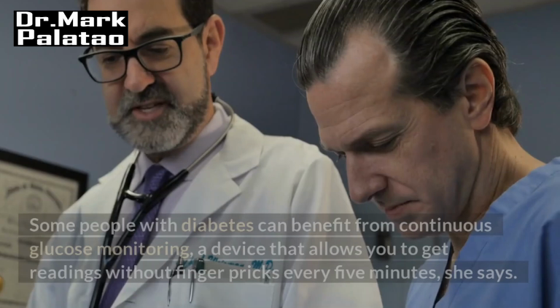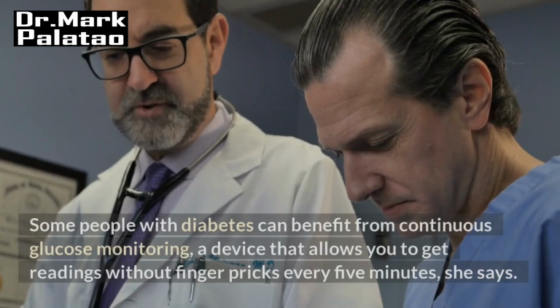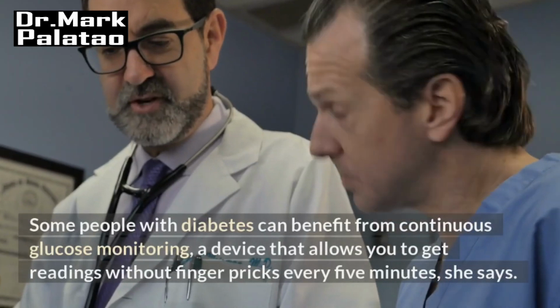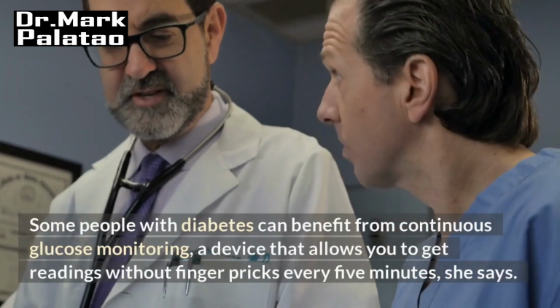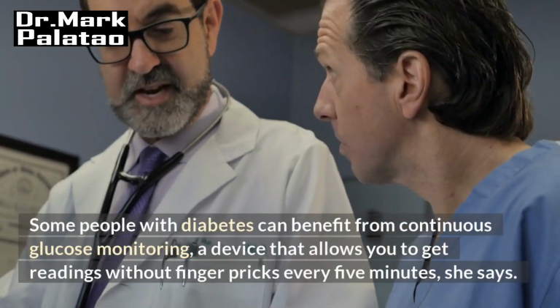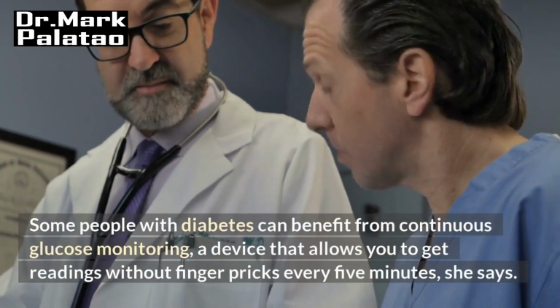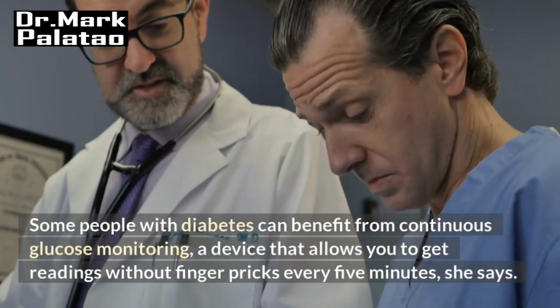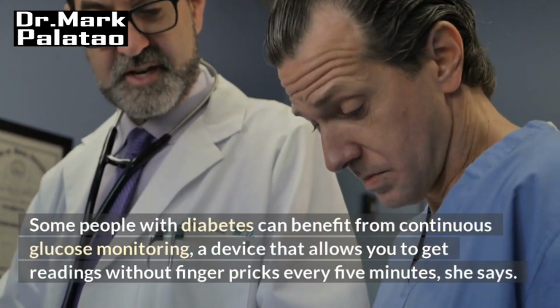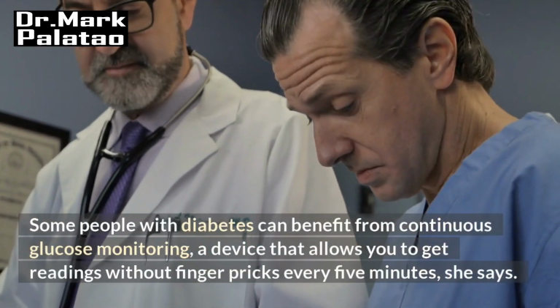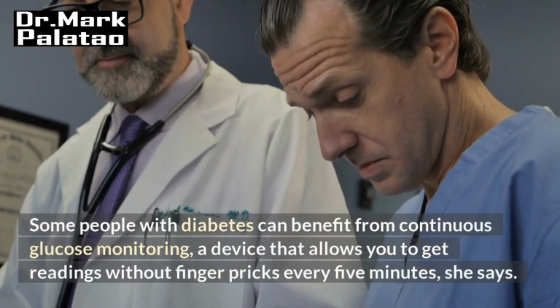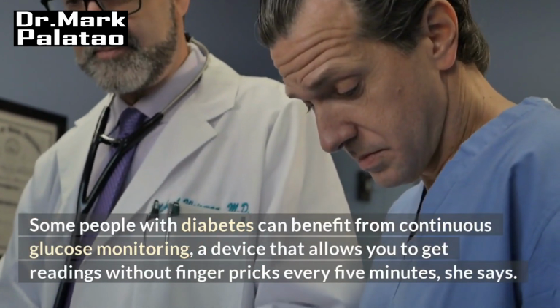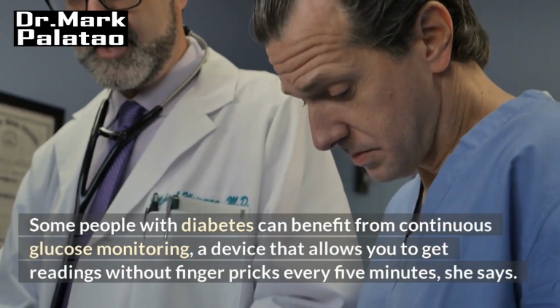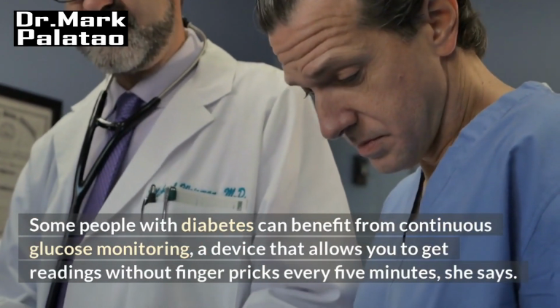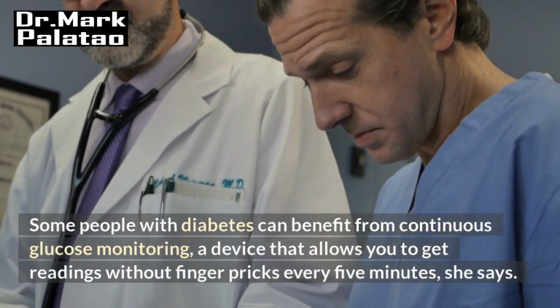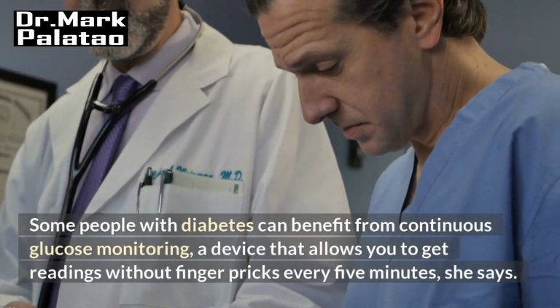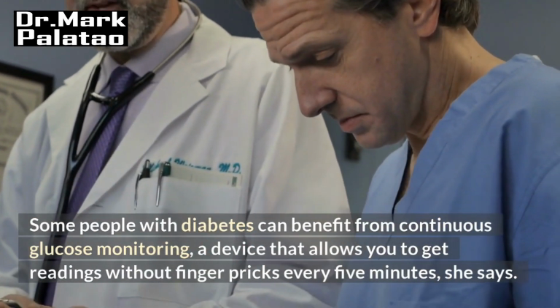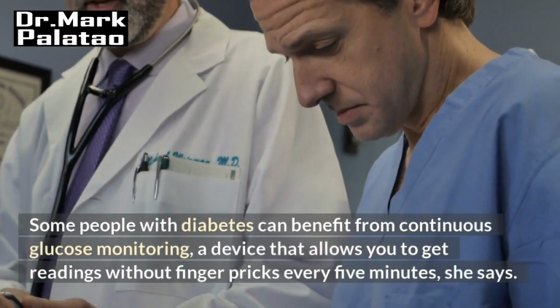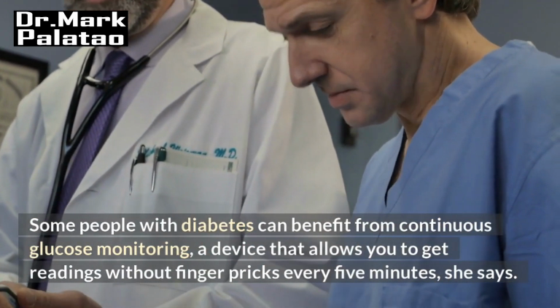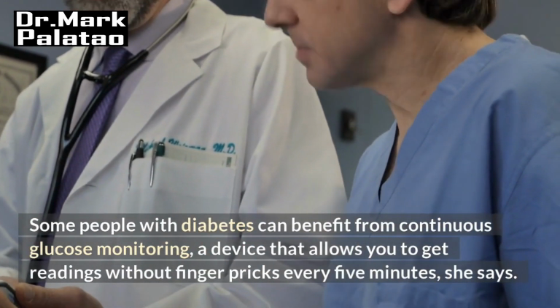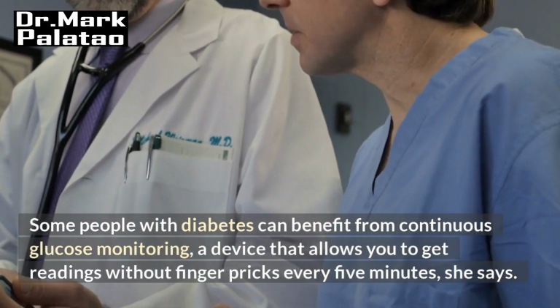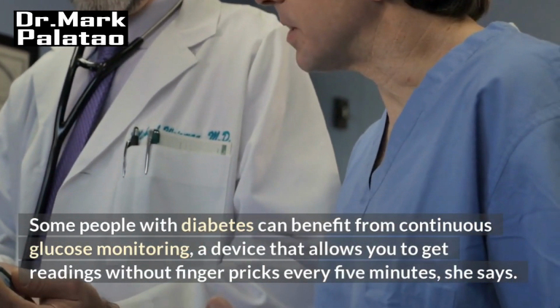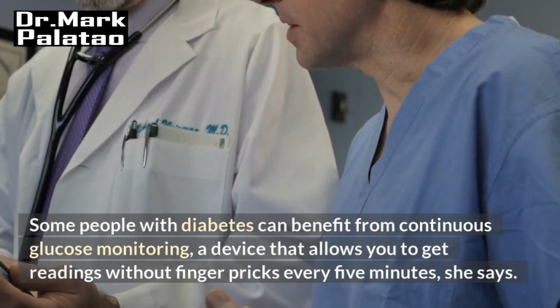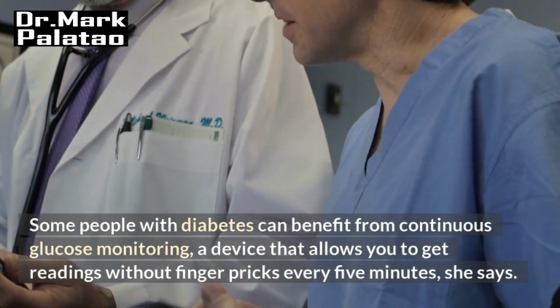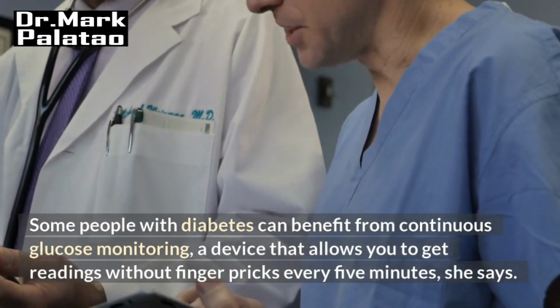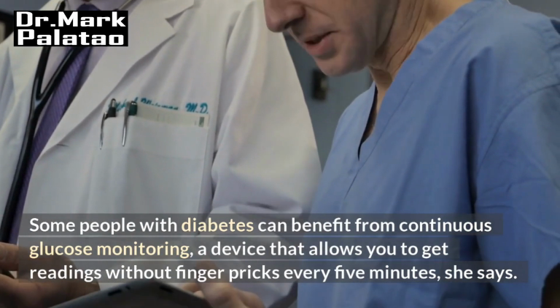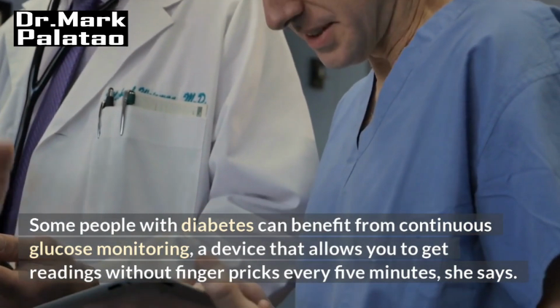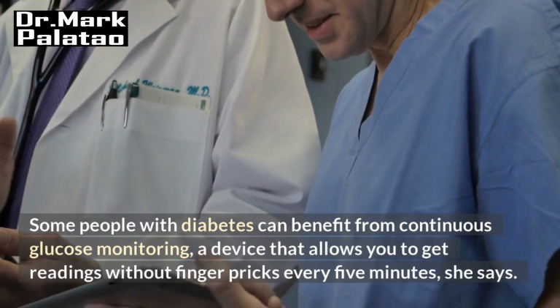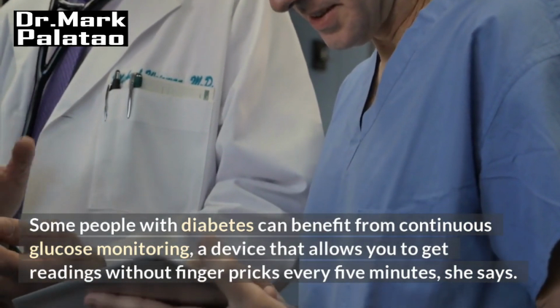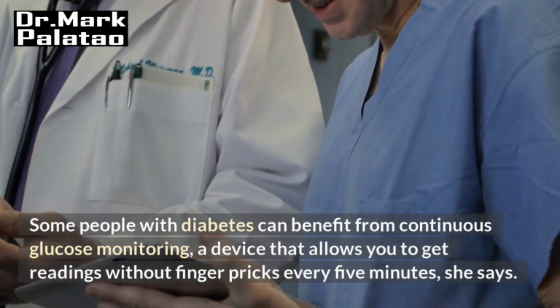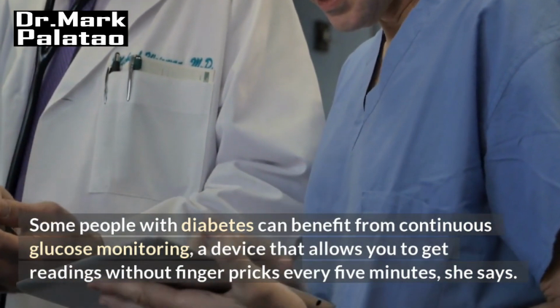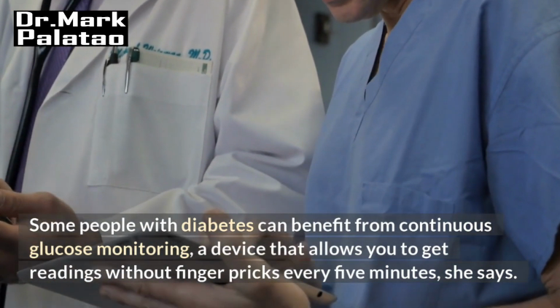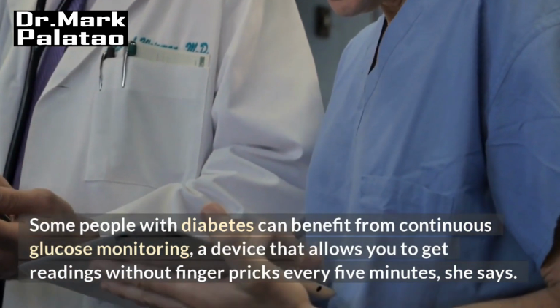Some people with diabetes can benefit from continuous glucose monitoring, a device that allows you to get readings without finger pricks every five minutes.